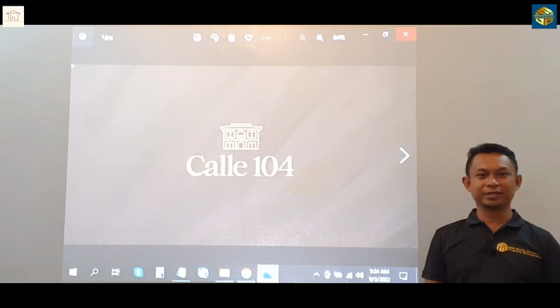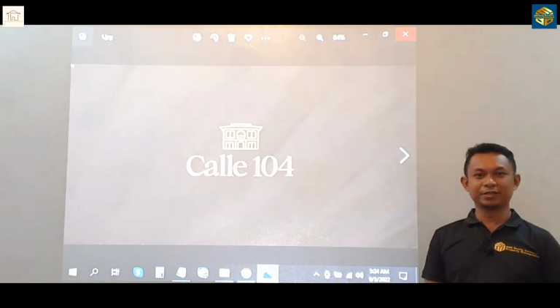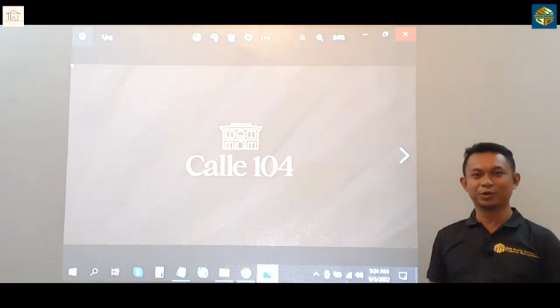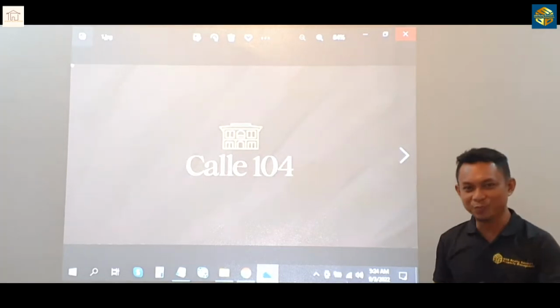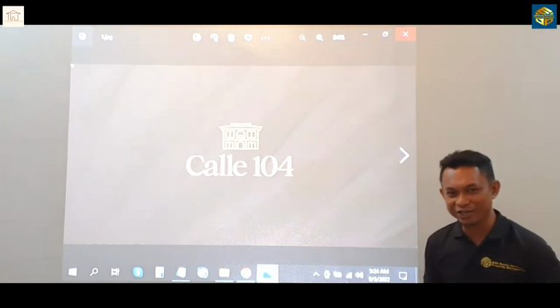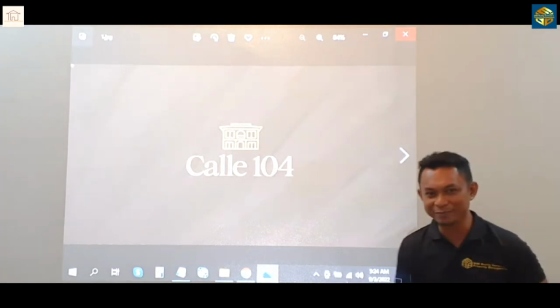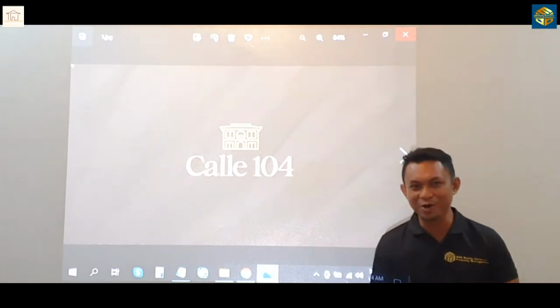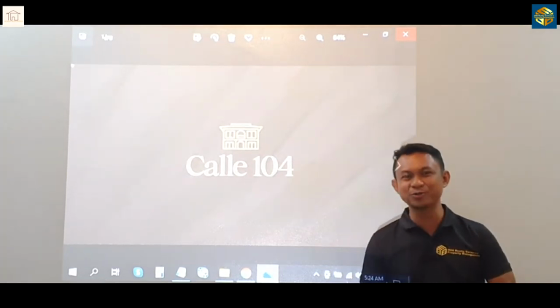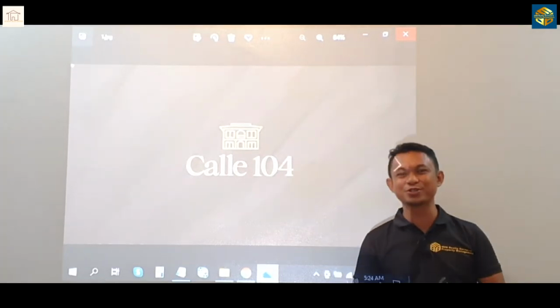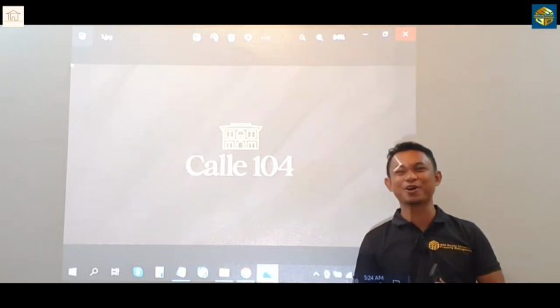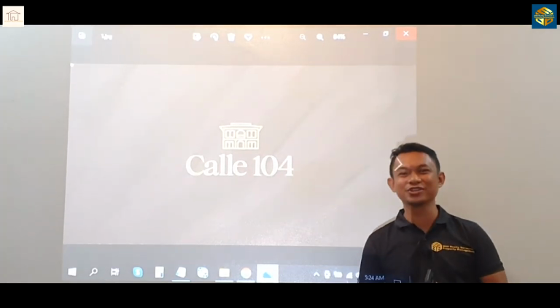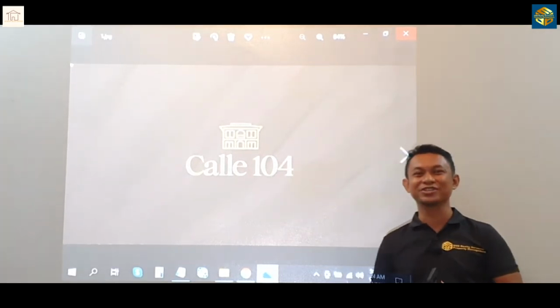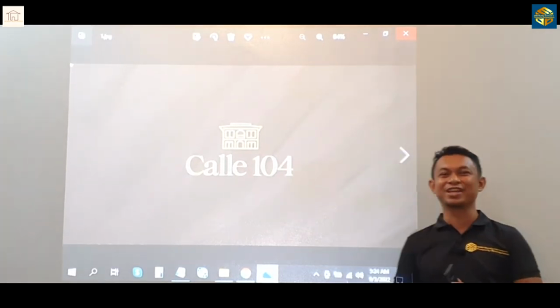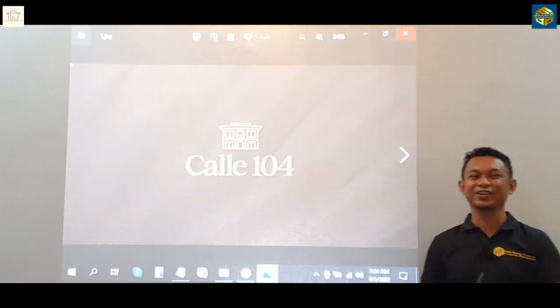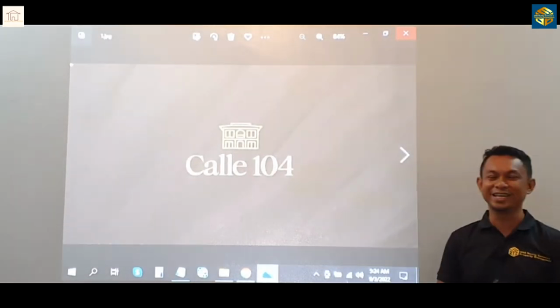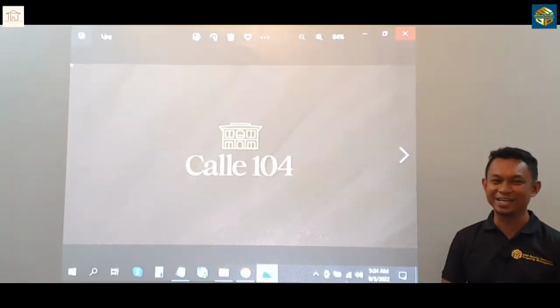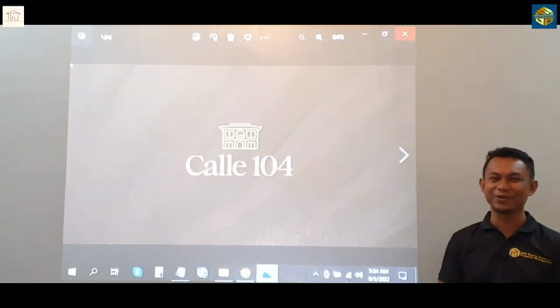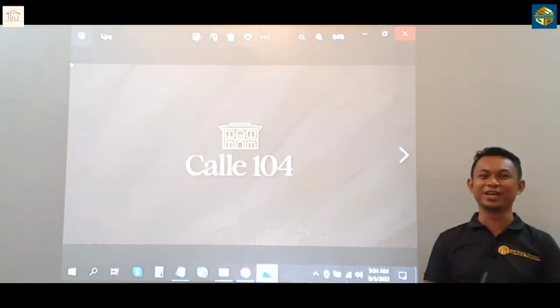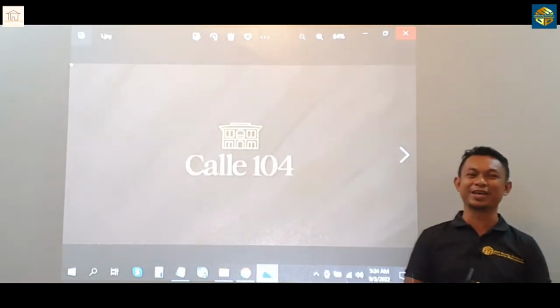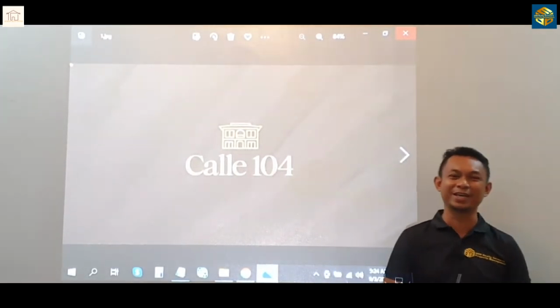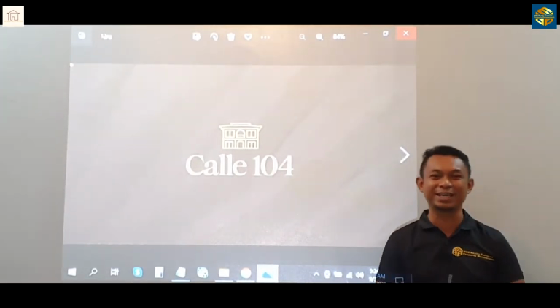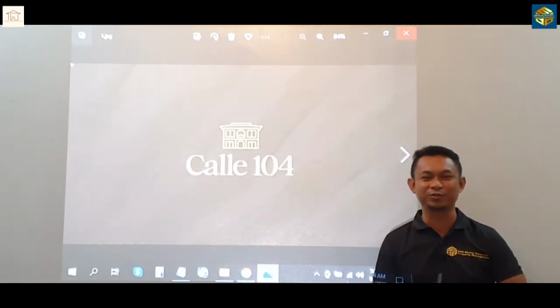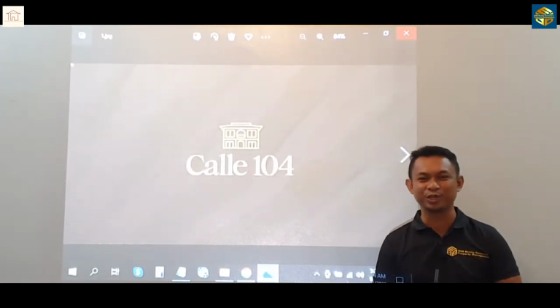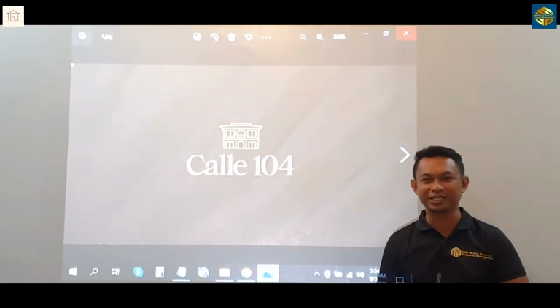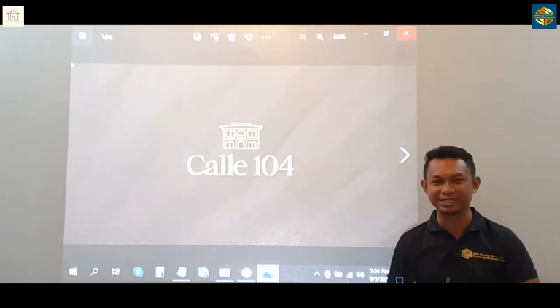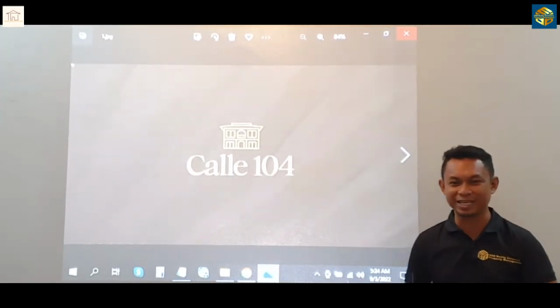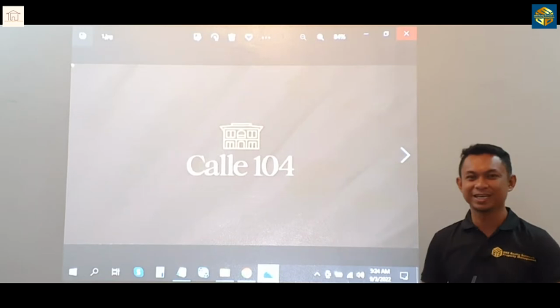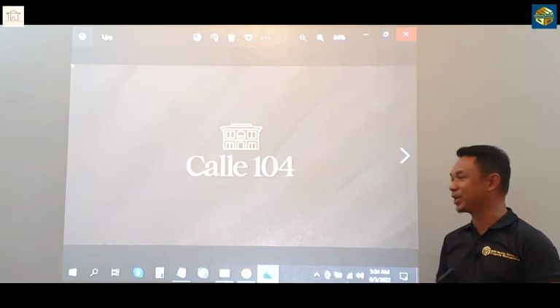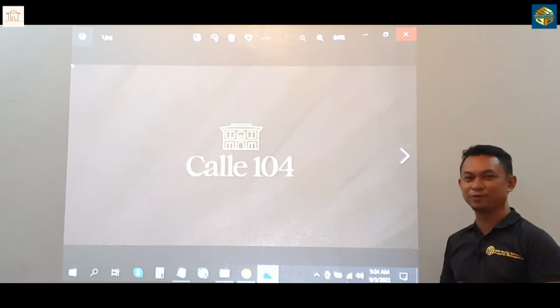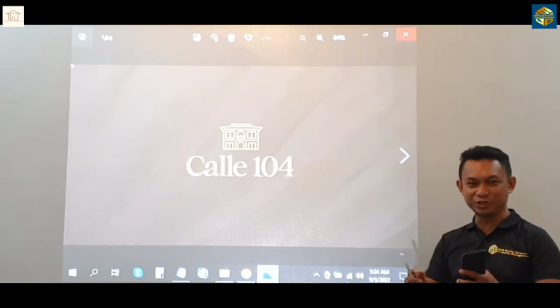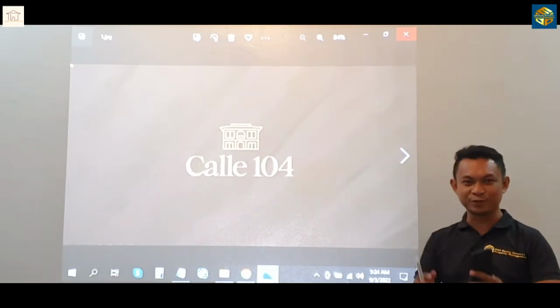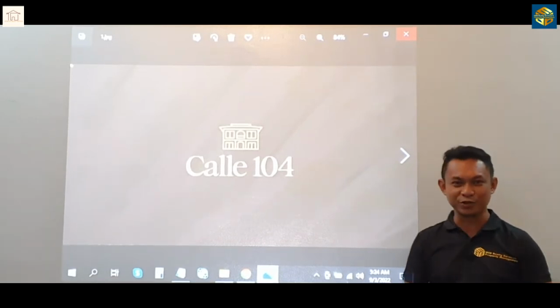Good morning, home search partners. Stefan here with M88 Realty. We have good news for you.